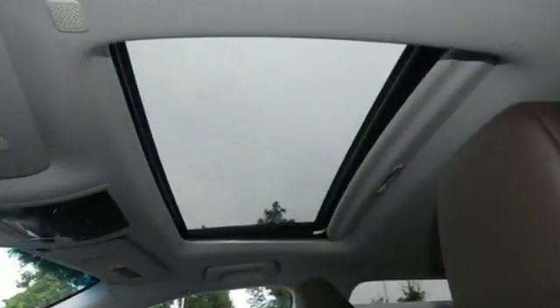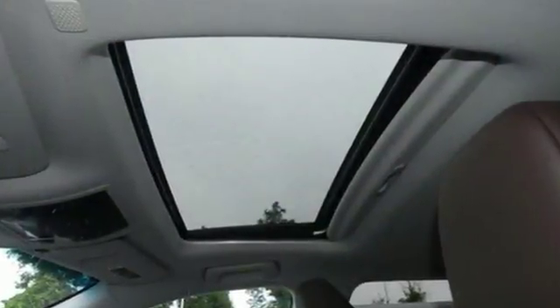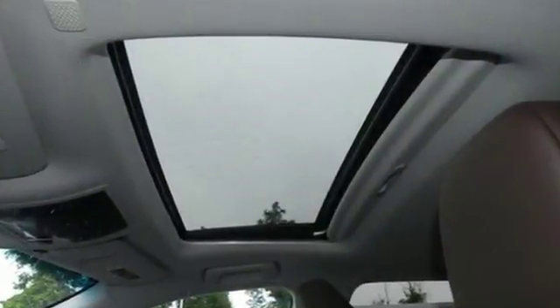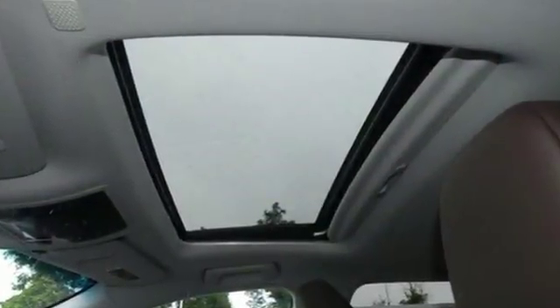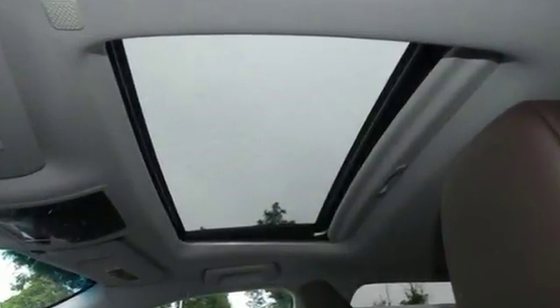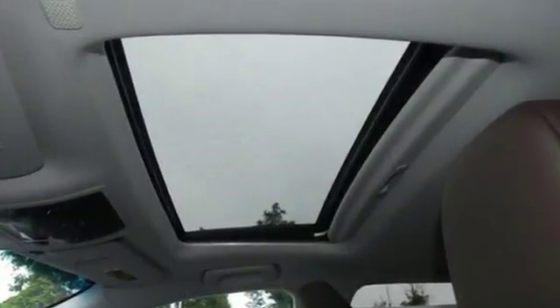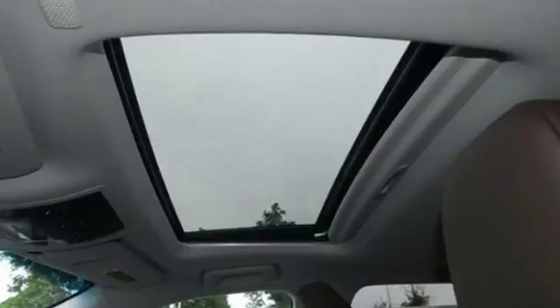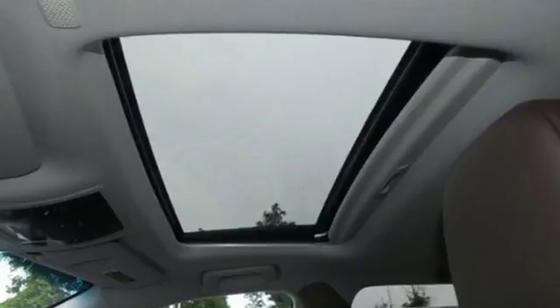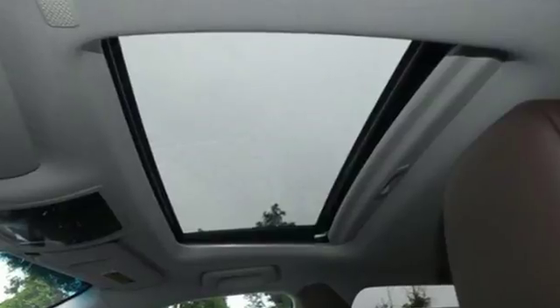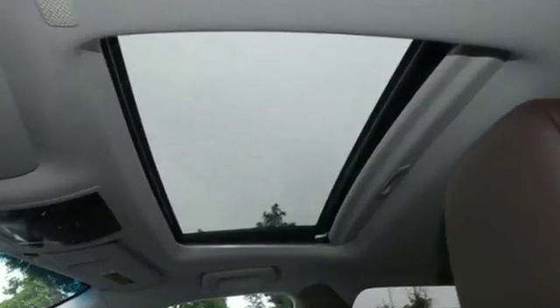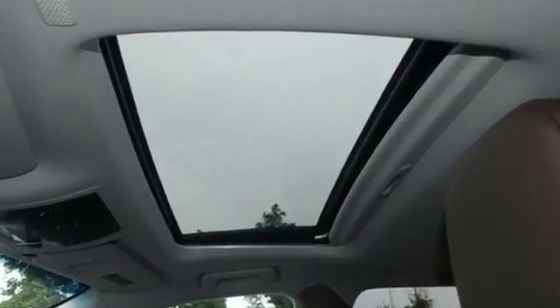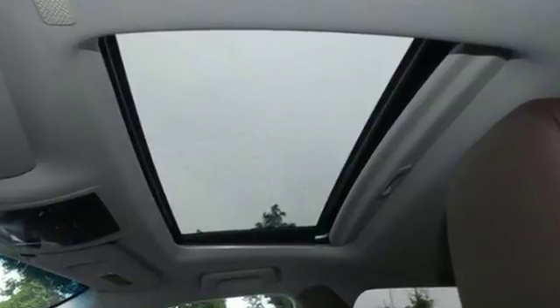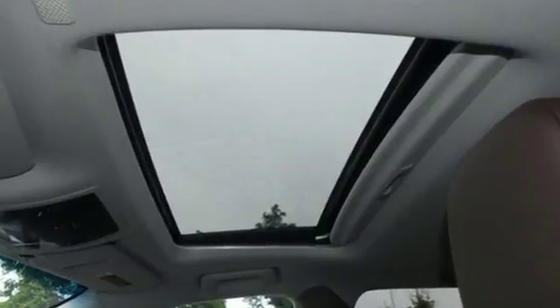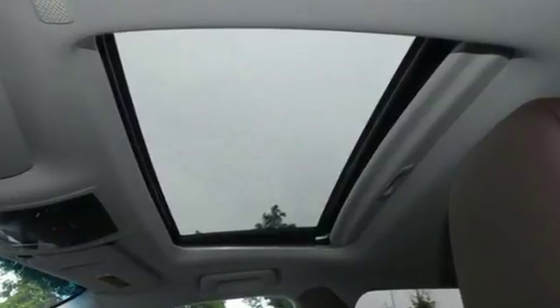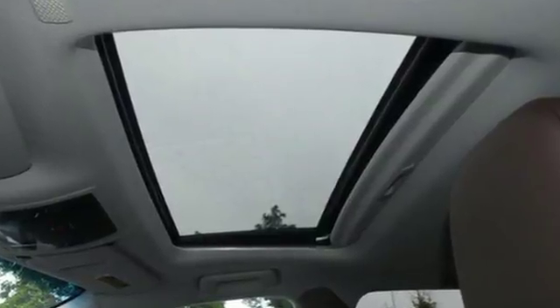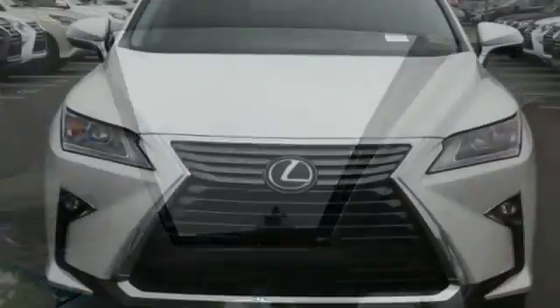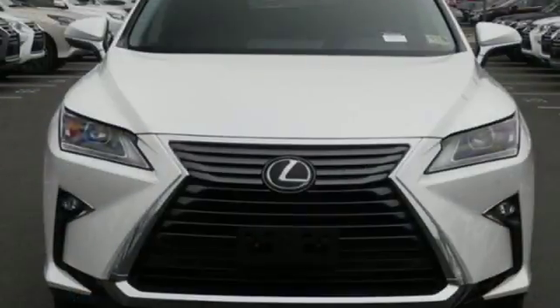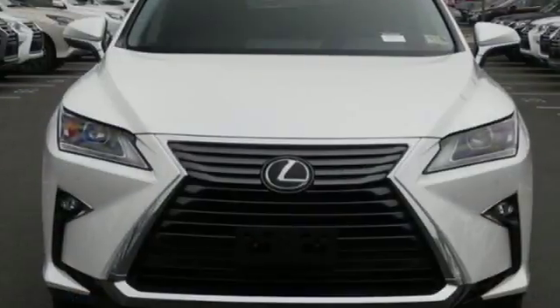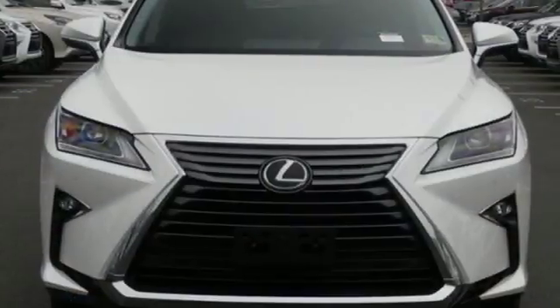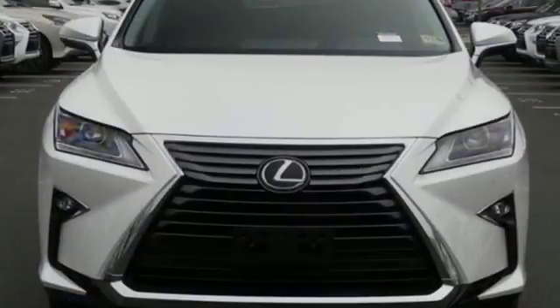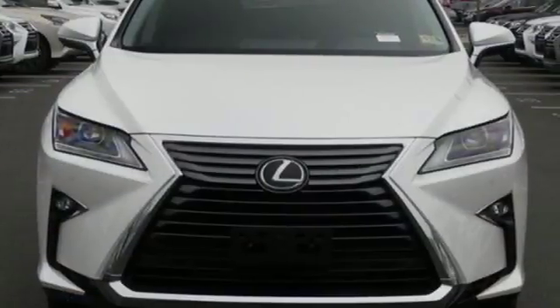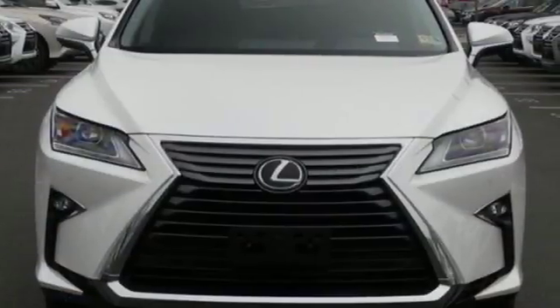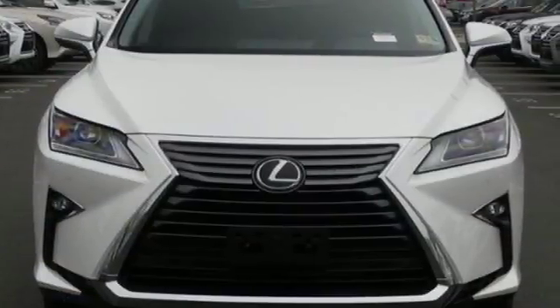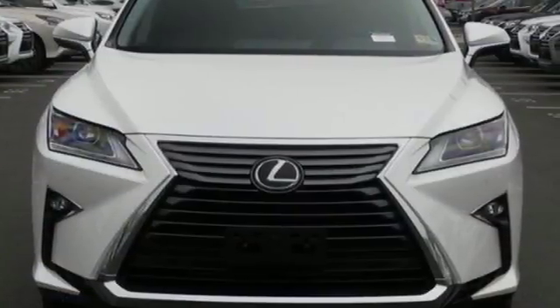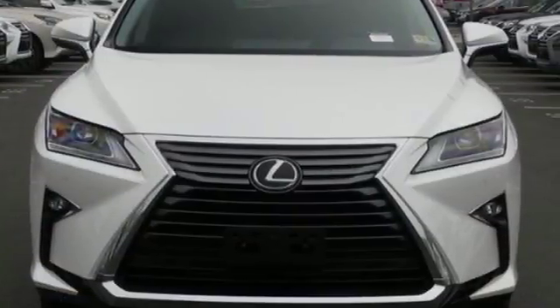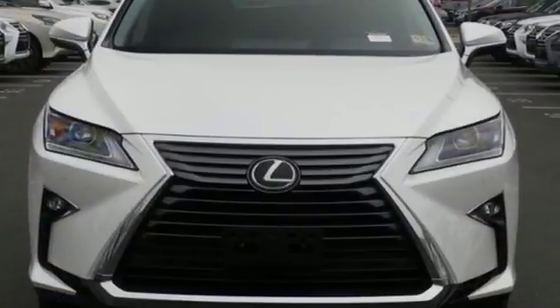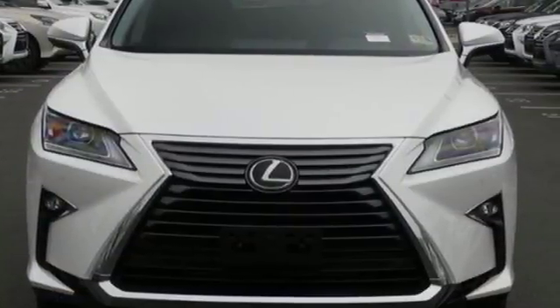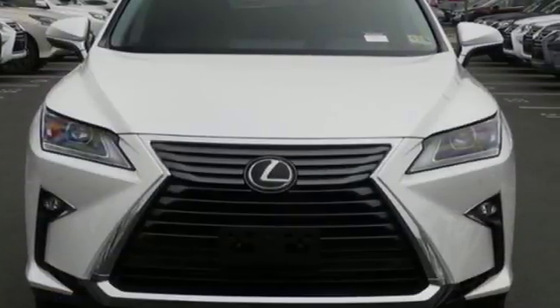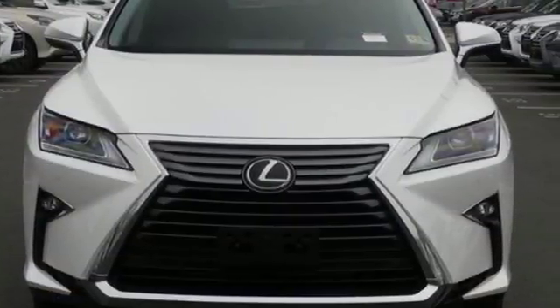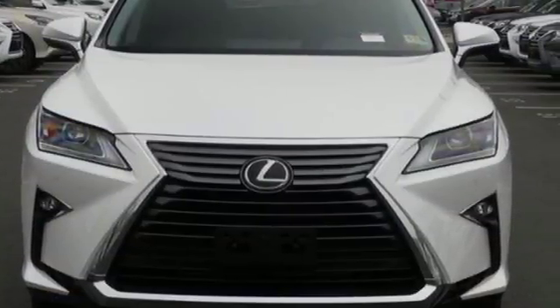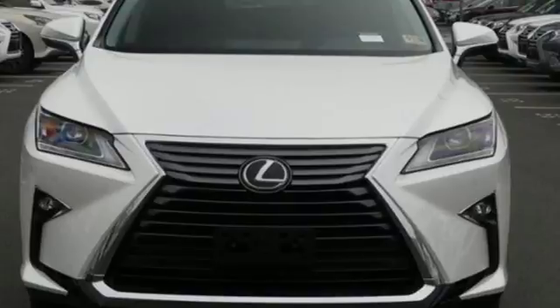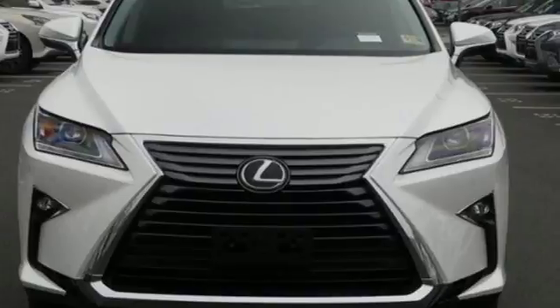Luxury awaits in every Lexus. If you've been waiting for the perfect time for a test drive, the time is now. Experience it today.